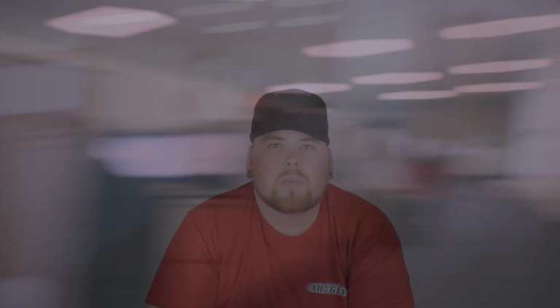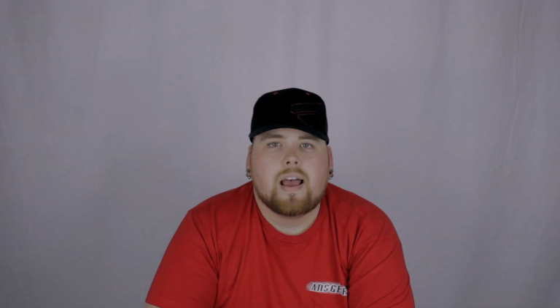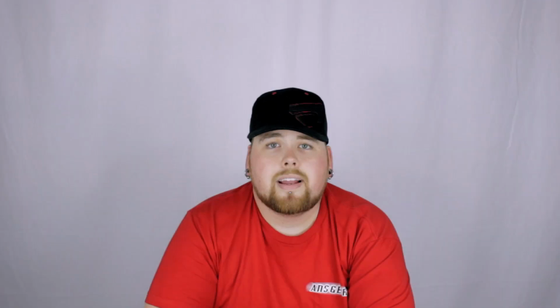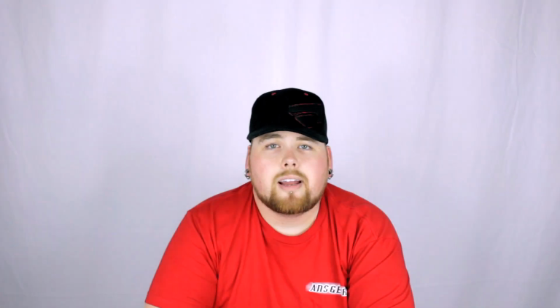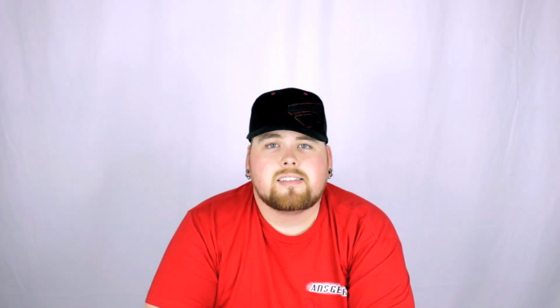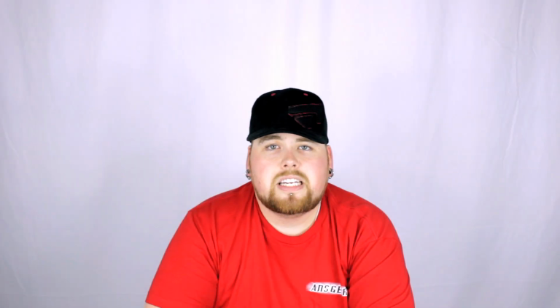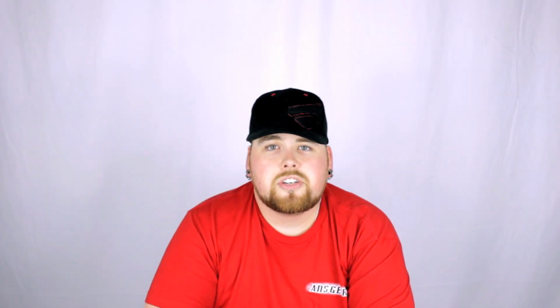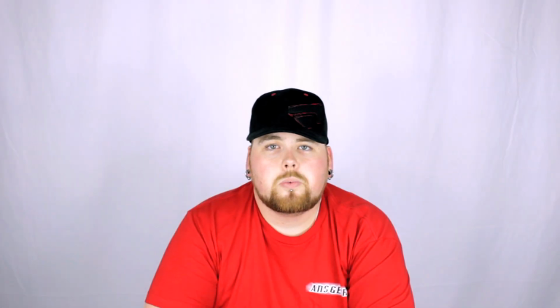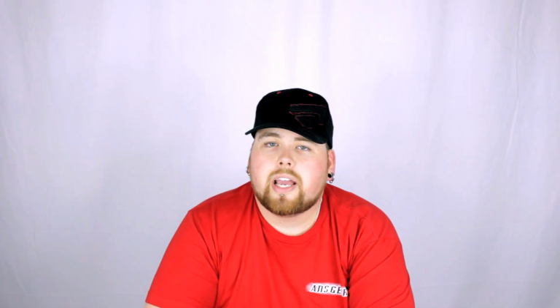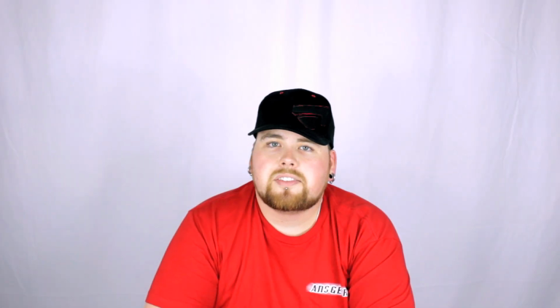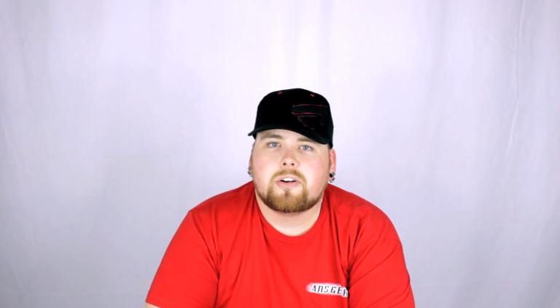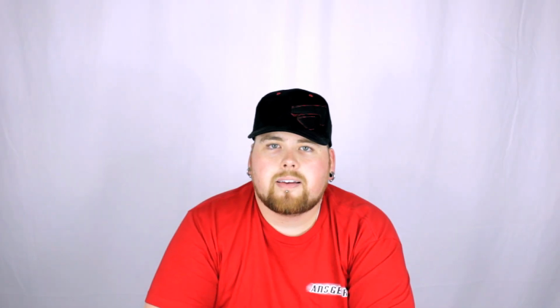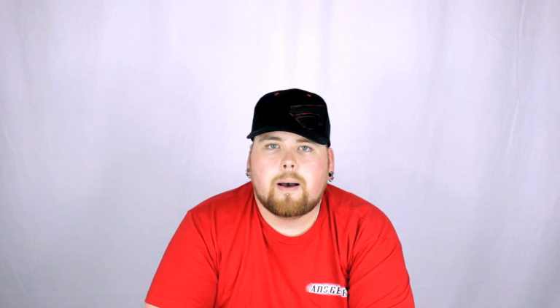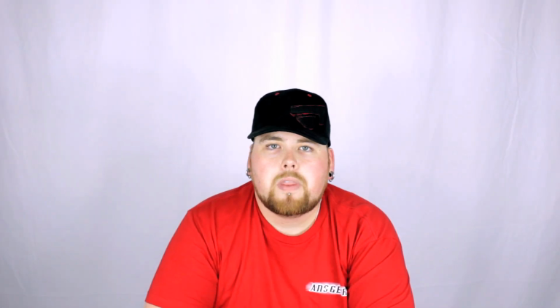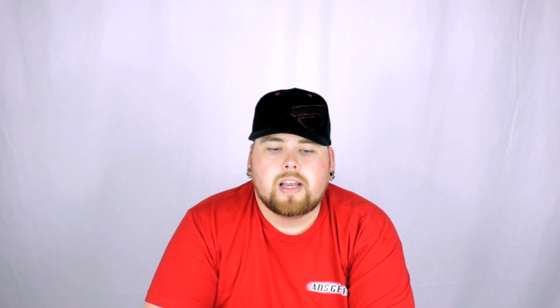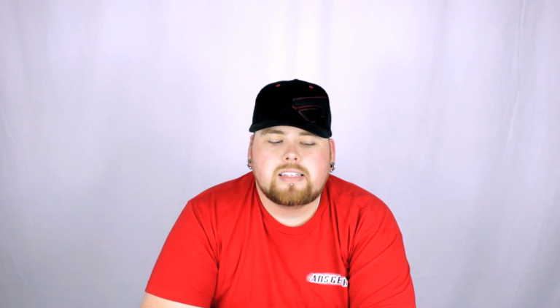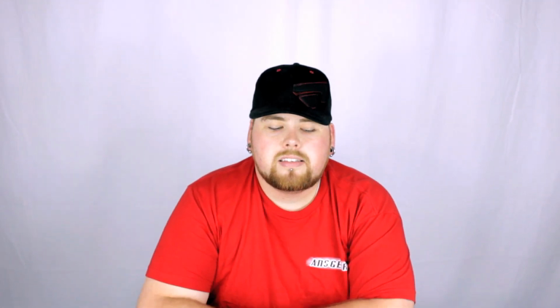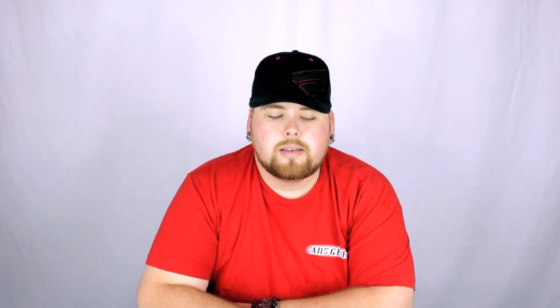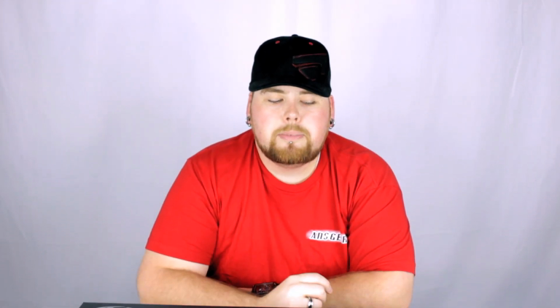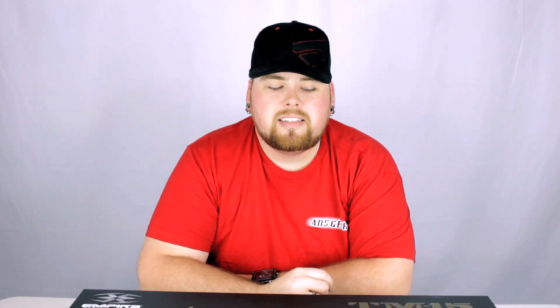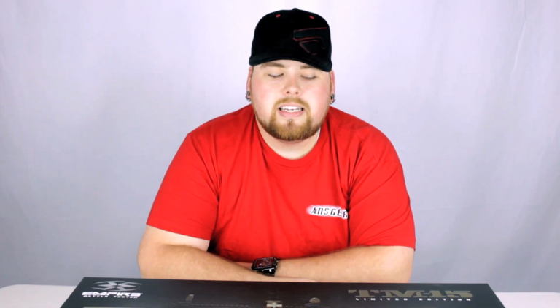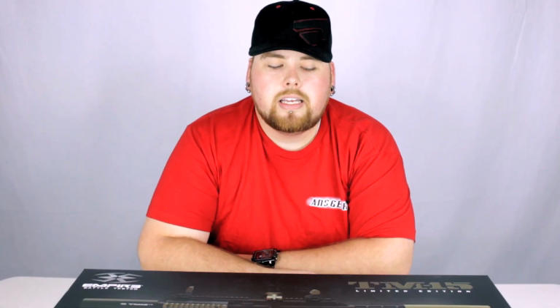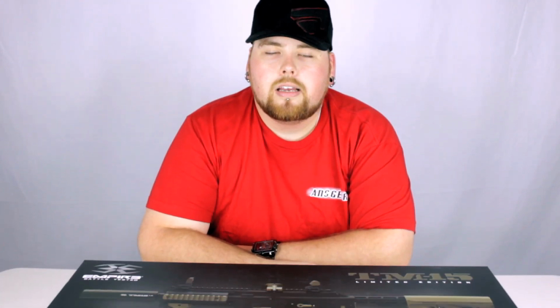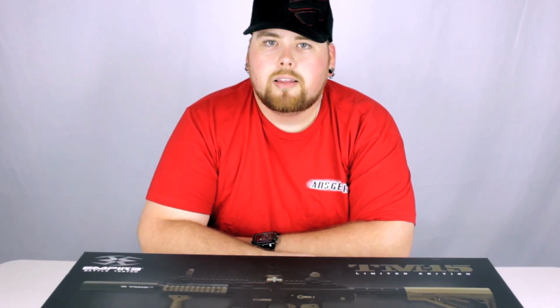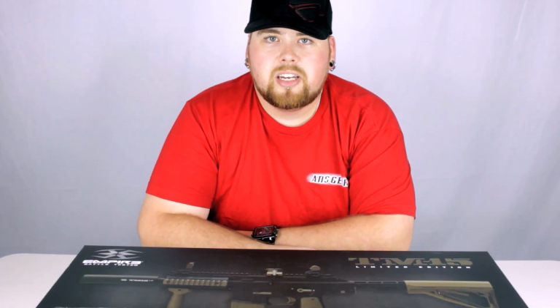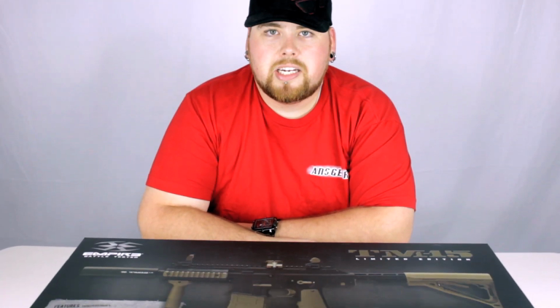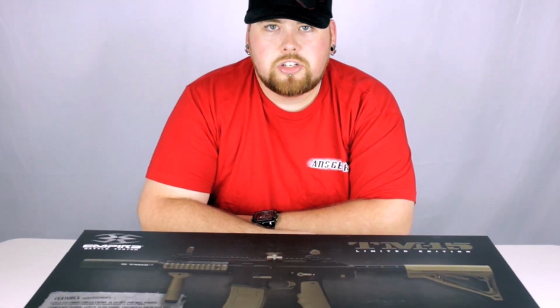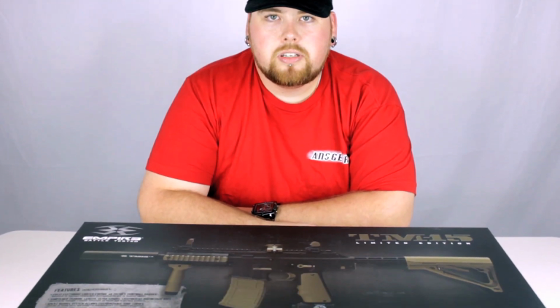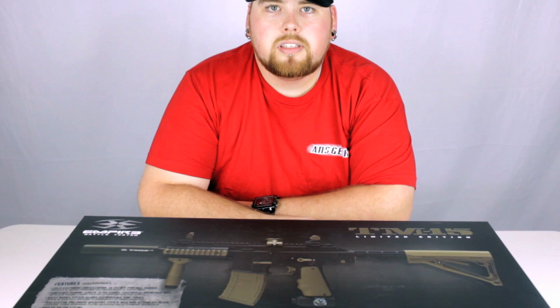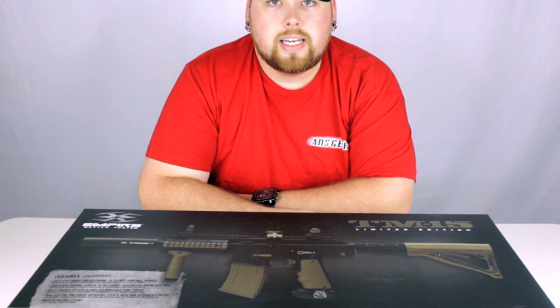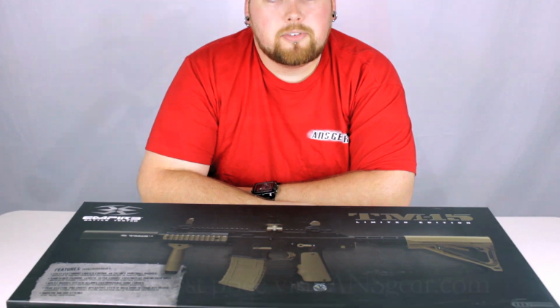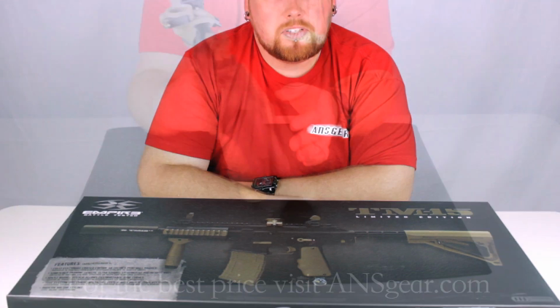Hey guys, it's DJ with ANSGear.com and this is the BT Limited Edition TM15.